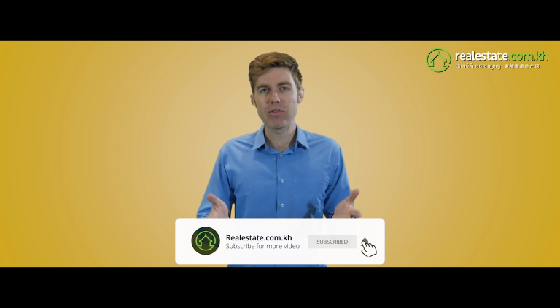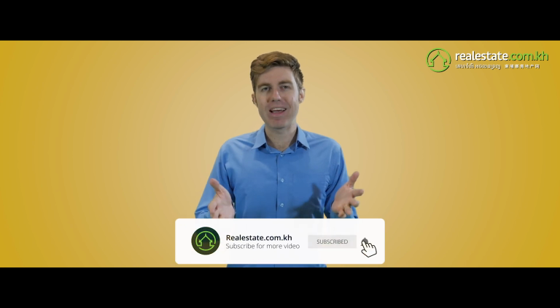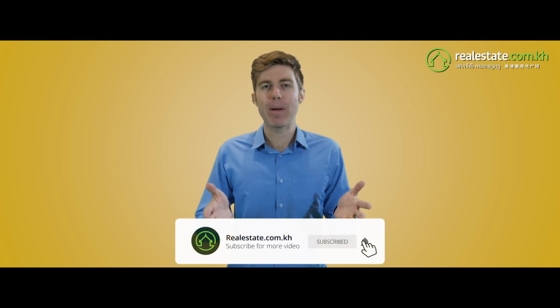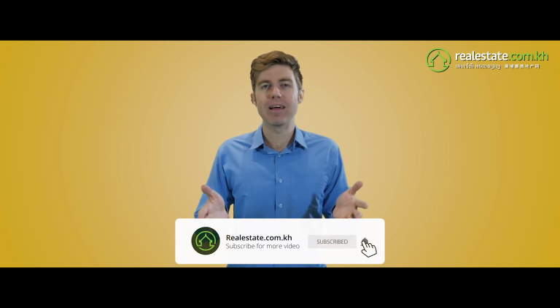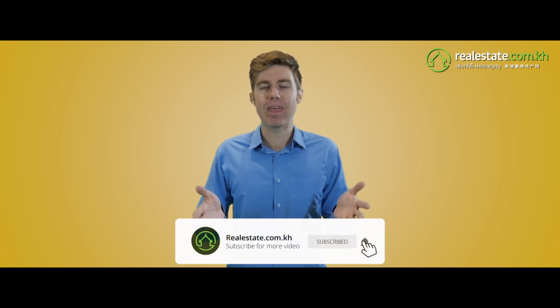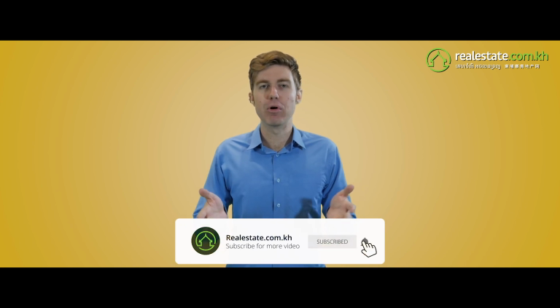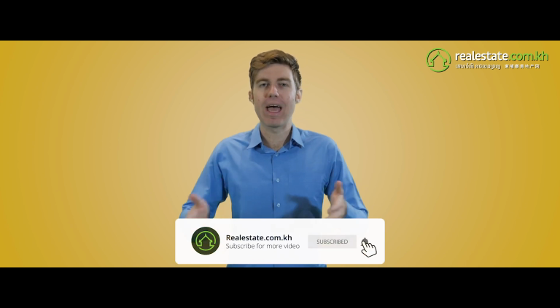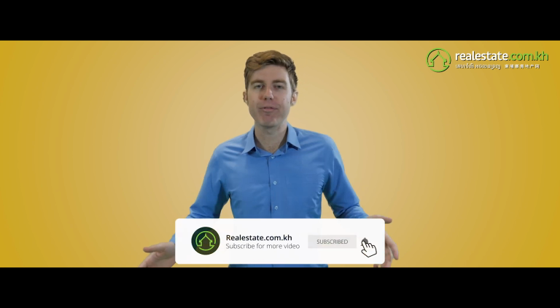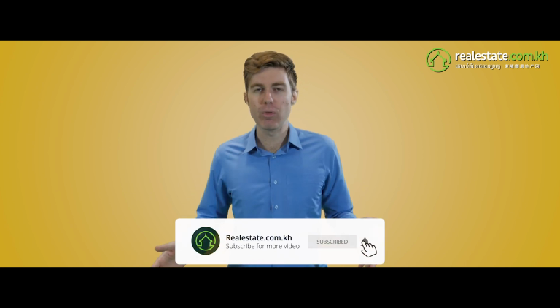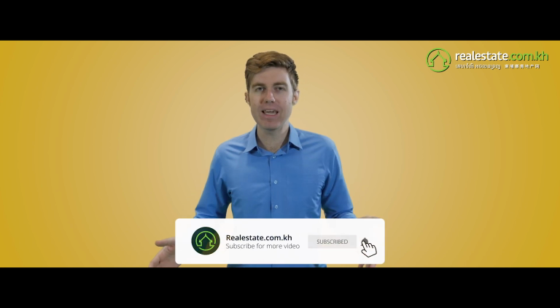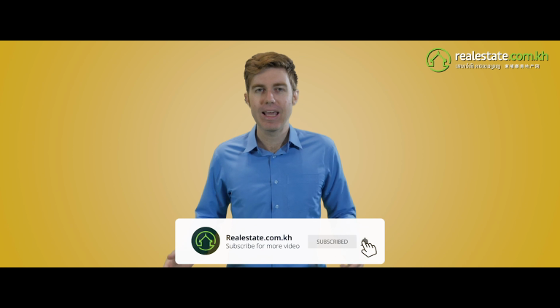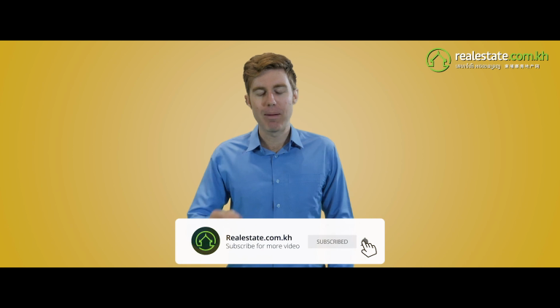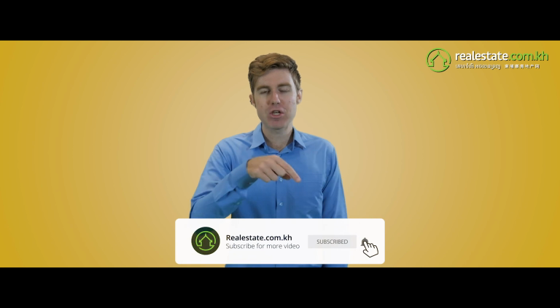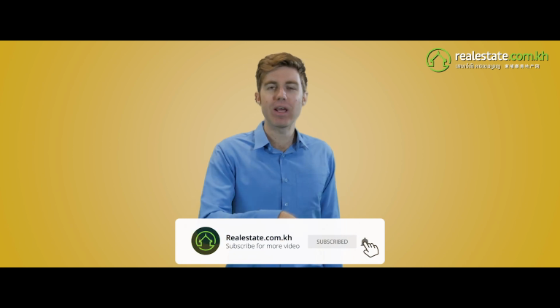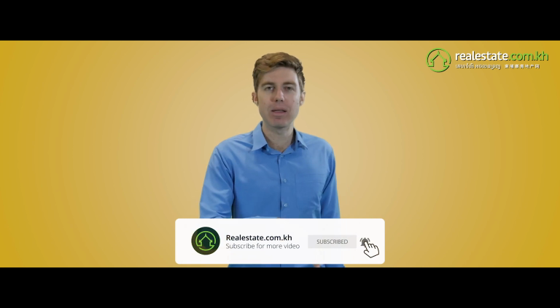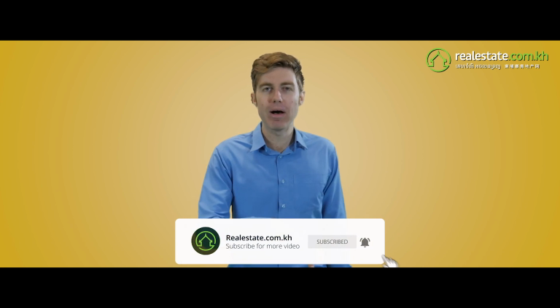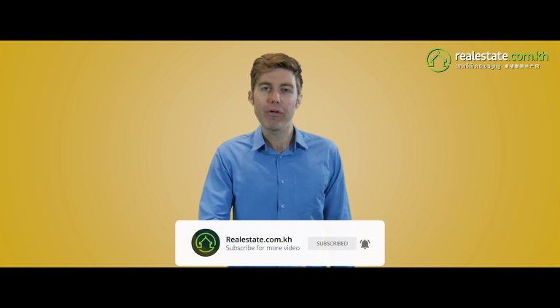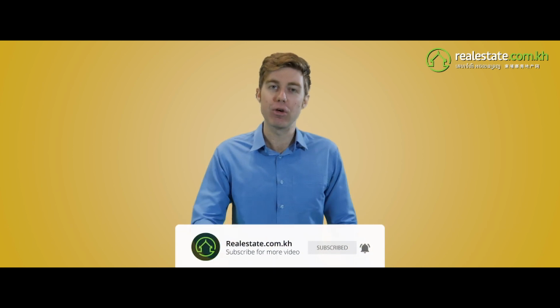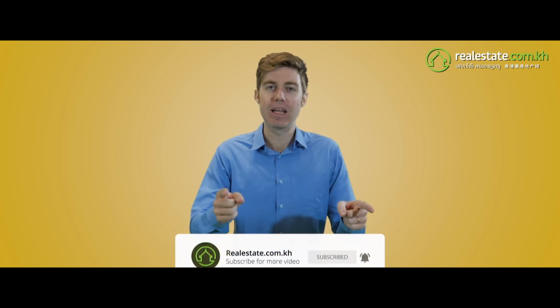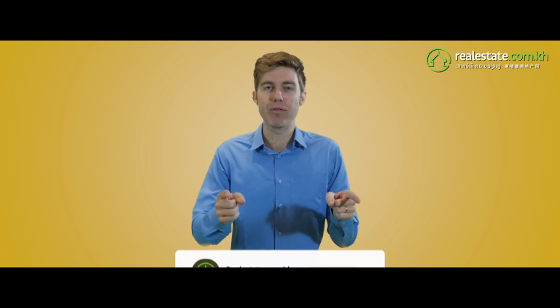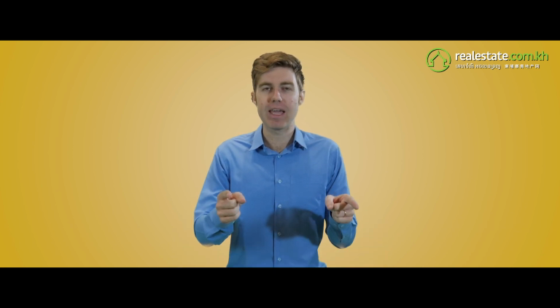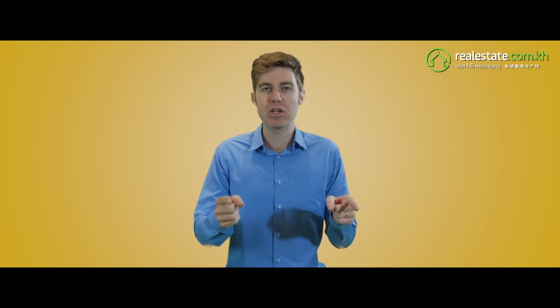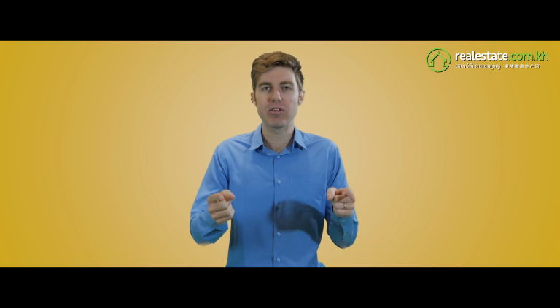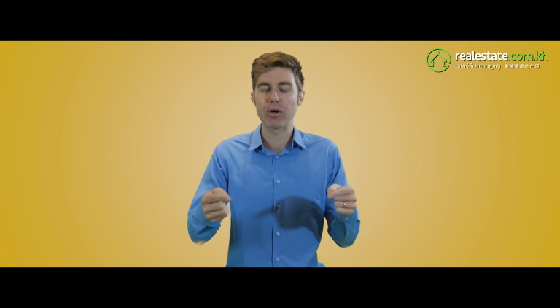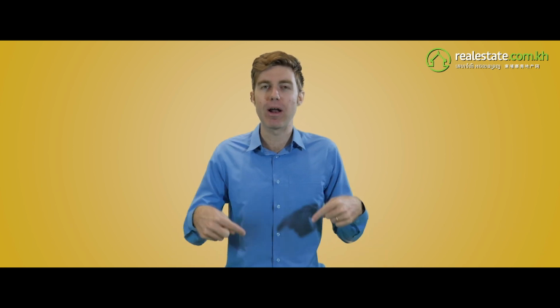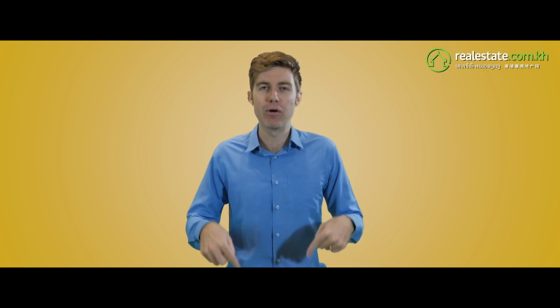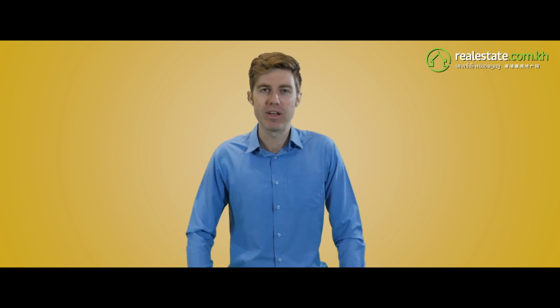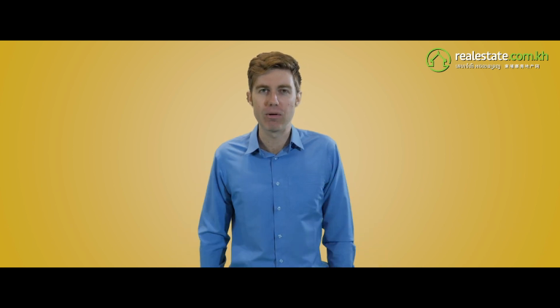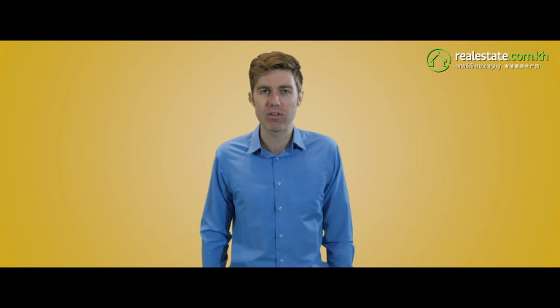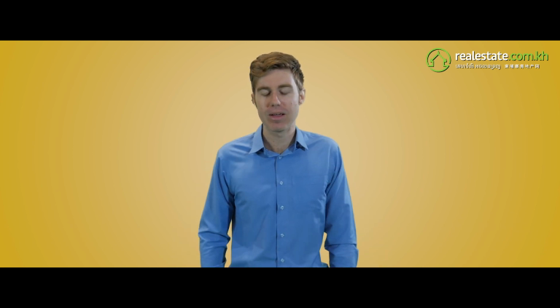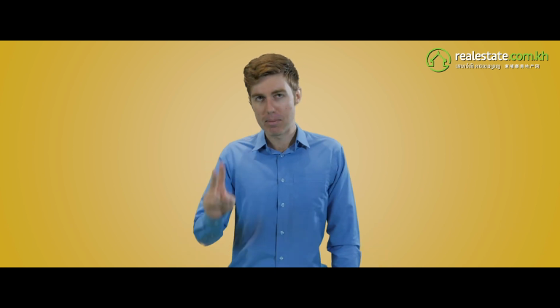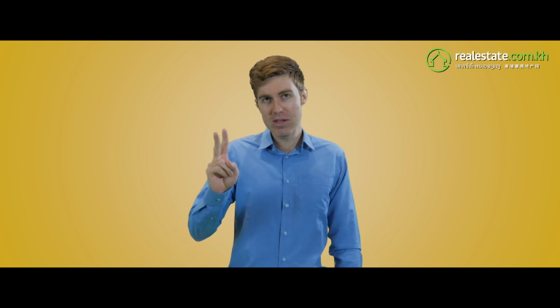Hit subscribe to get new videos of Expat Life Cambodia every week, and make sure to hit the bell so you can get notifications about our new videos. Peace.